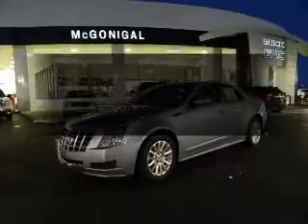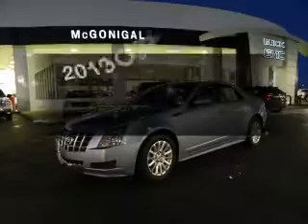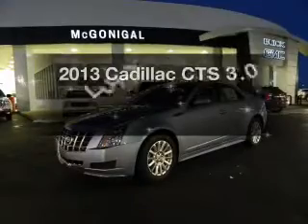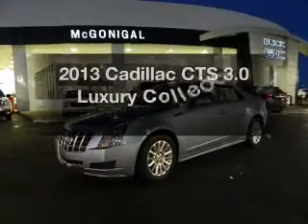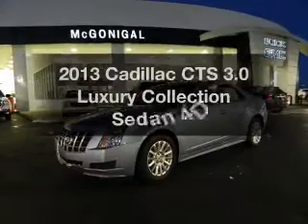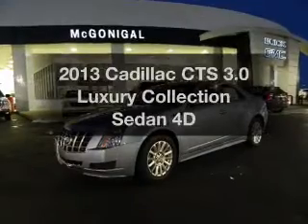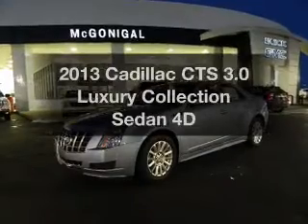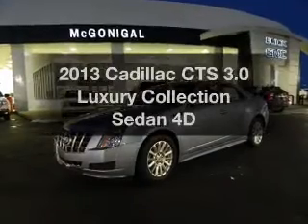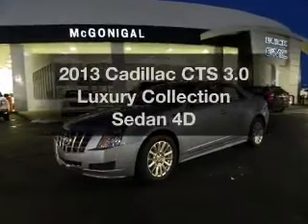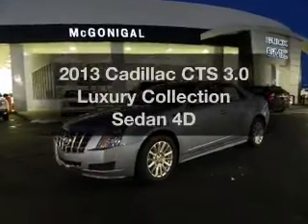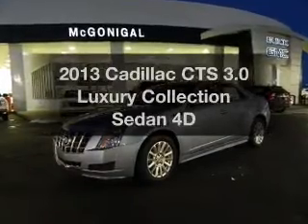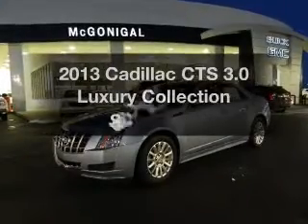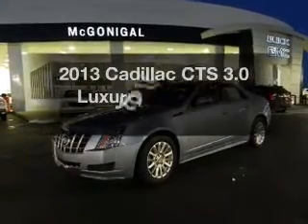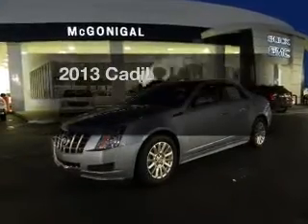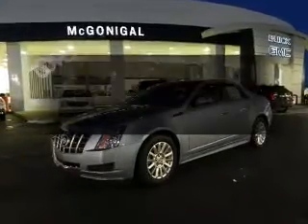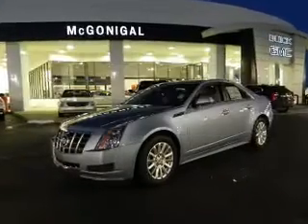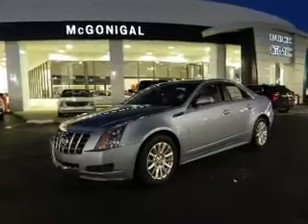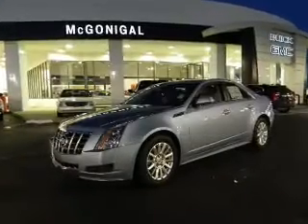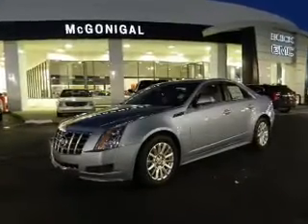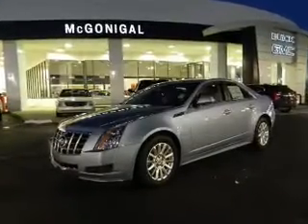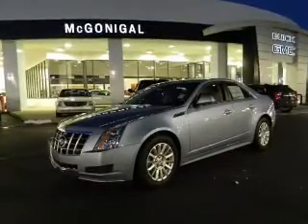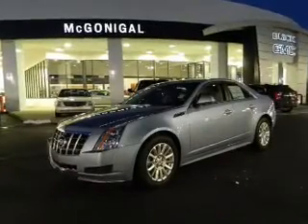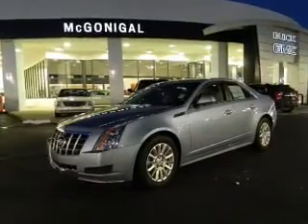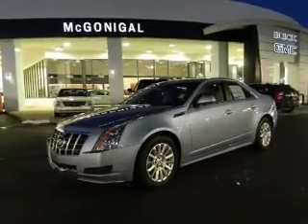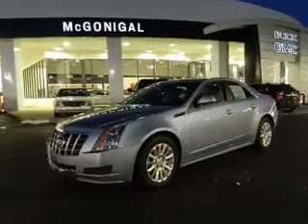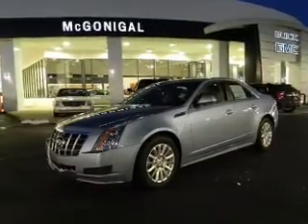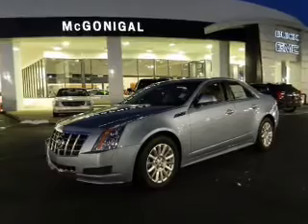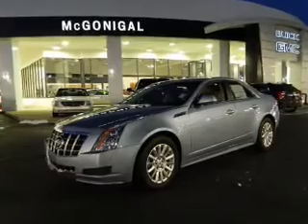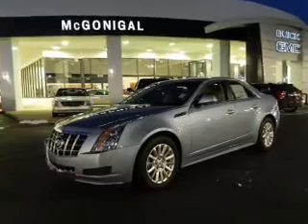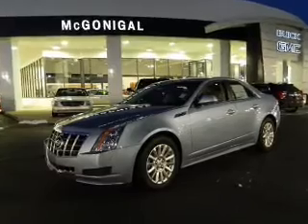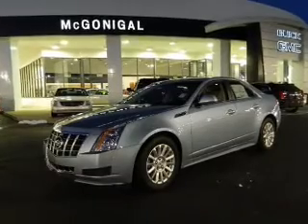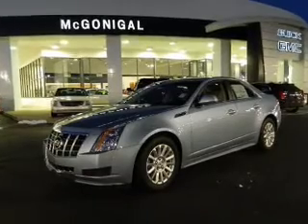Presenting the 2013 Cadillac CTS. If you're looking for a first-rate auto, this one could be yours today.